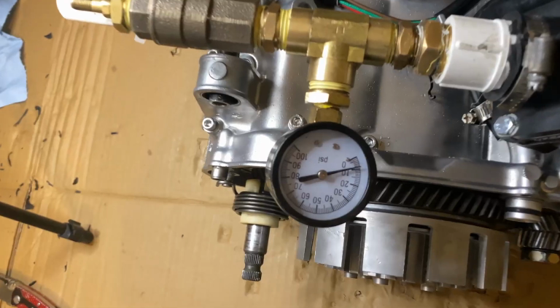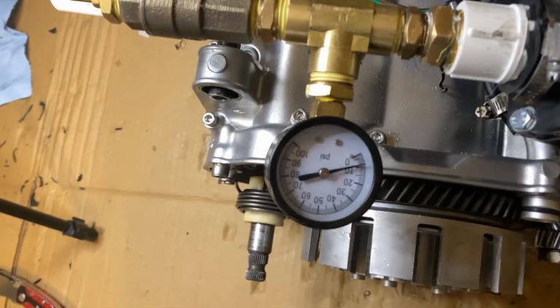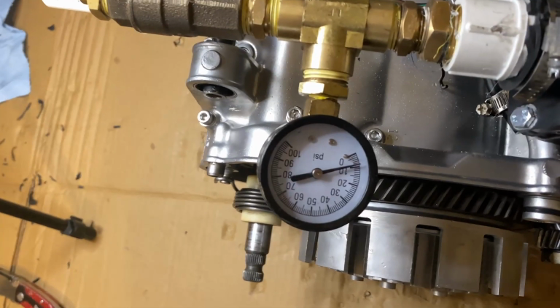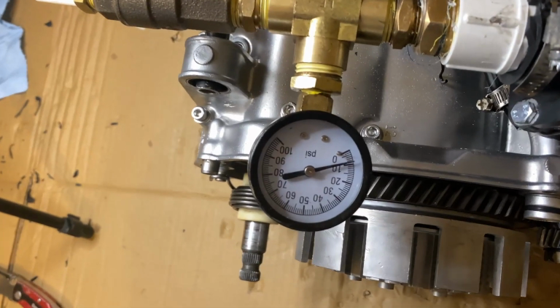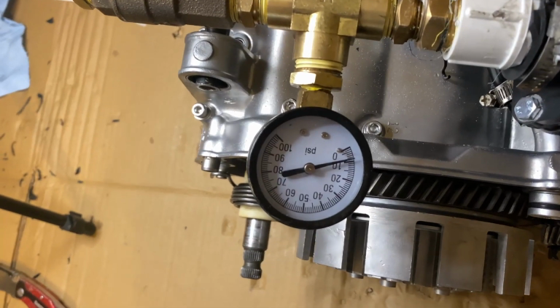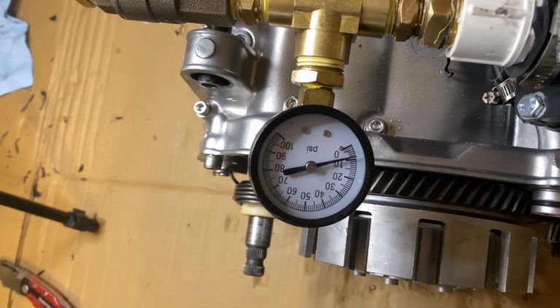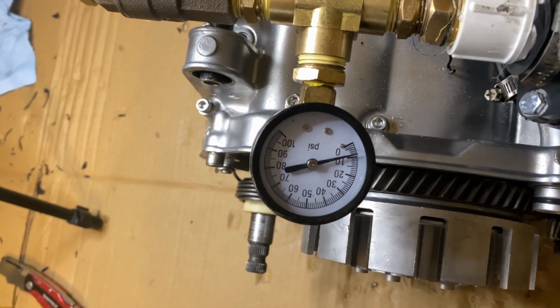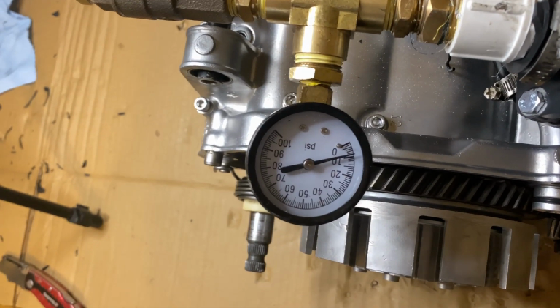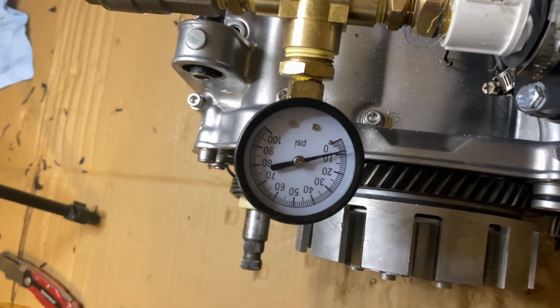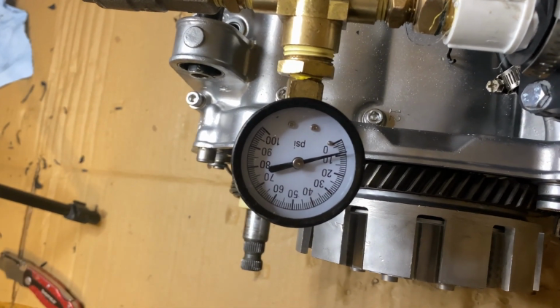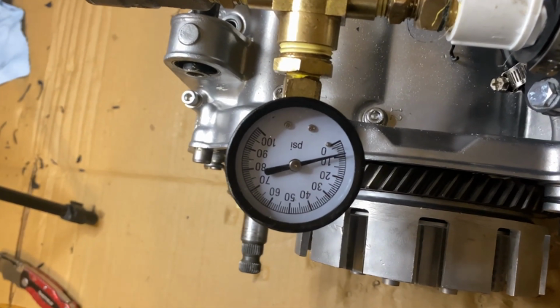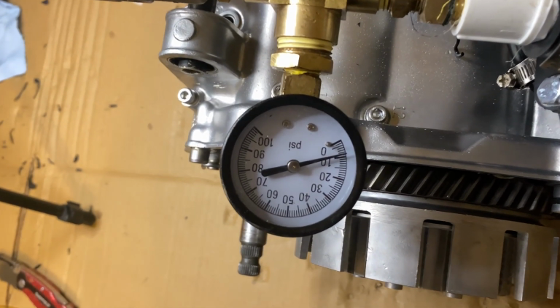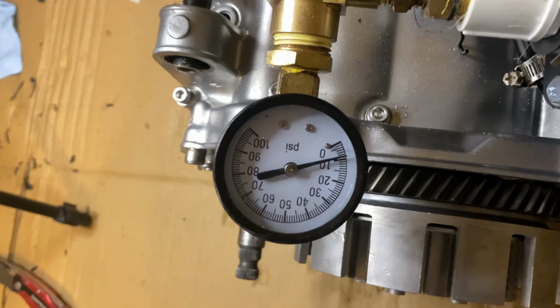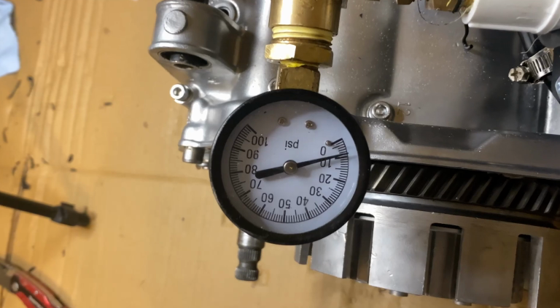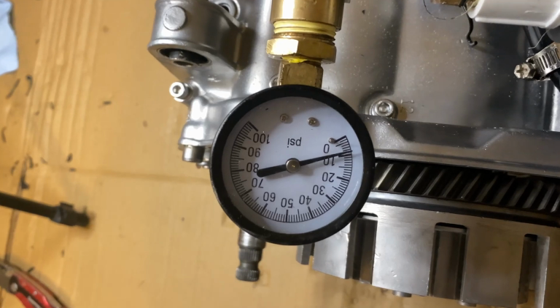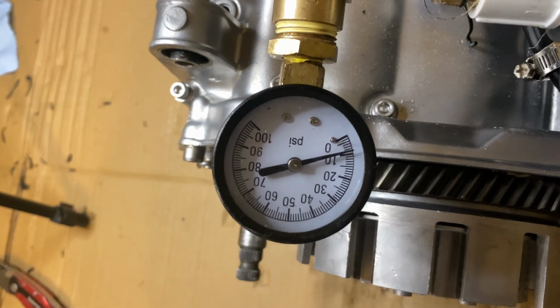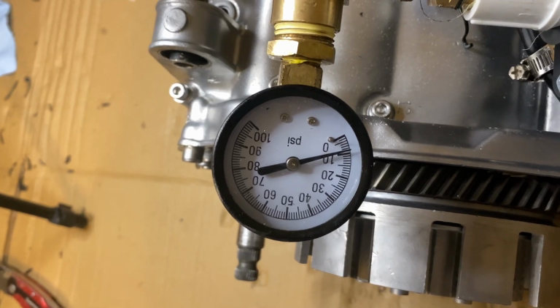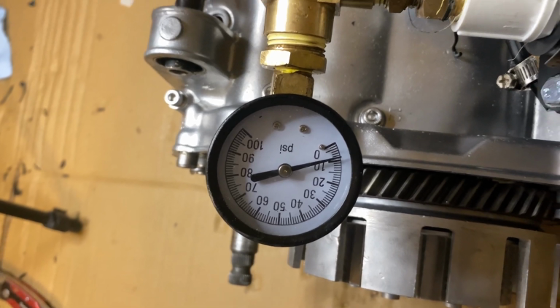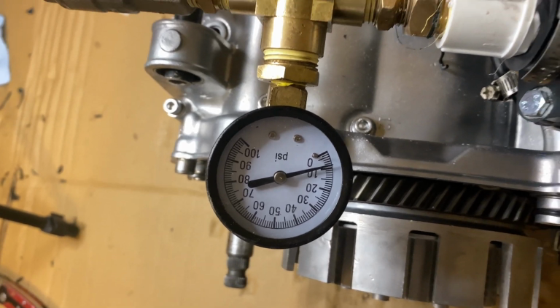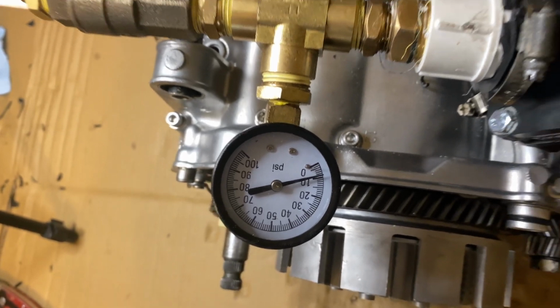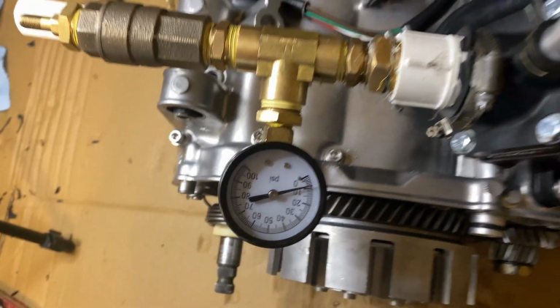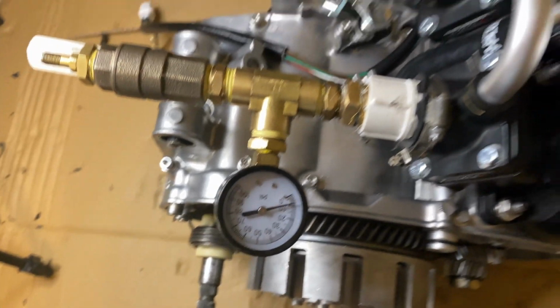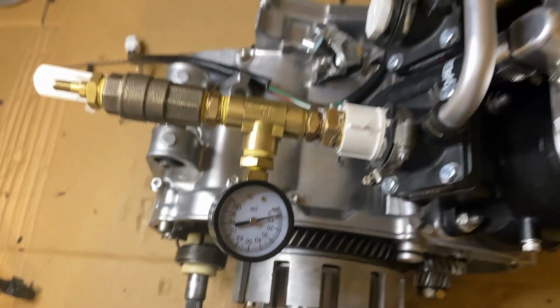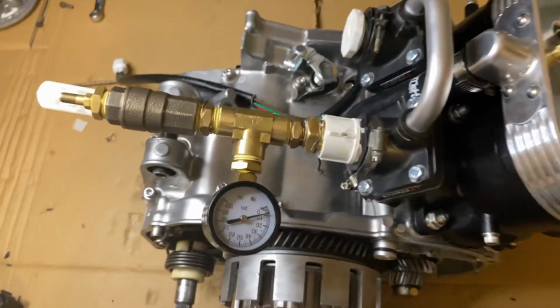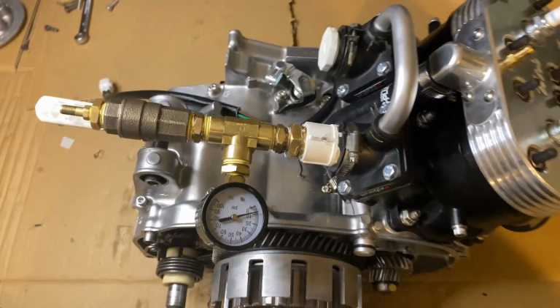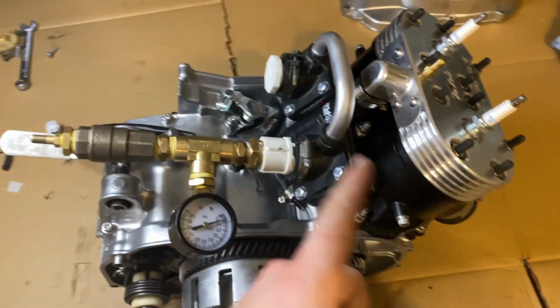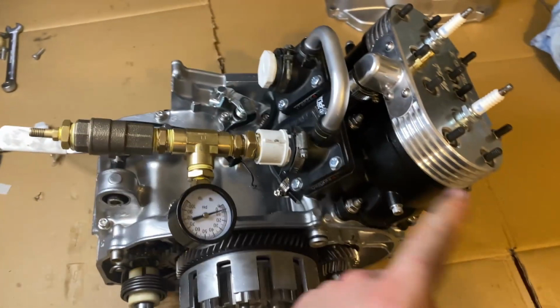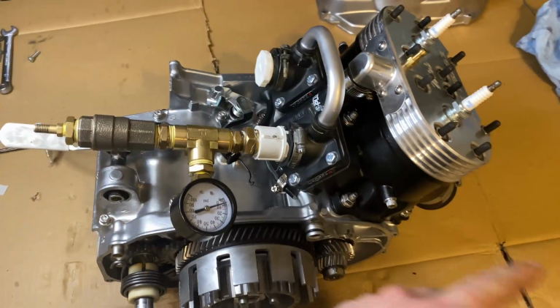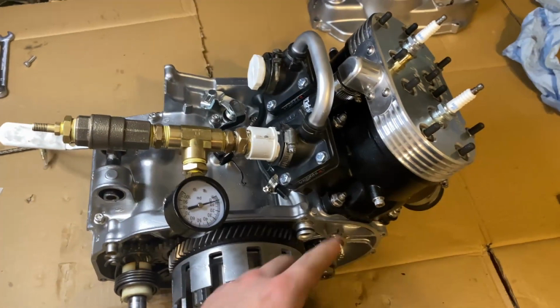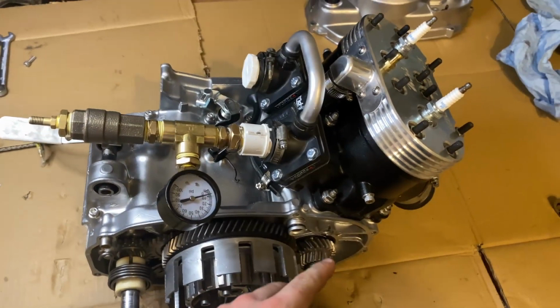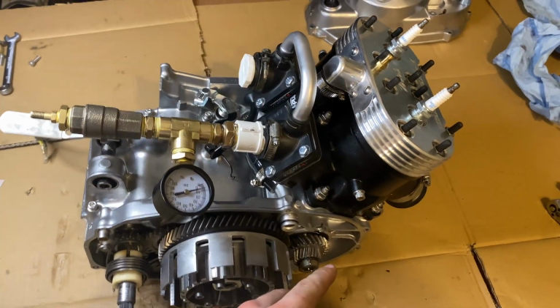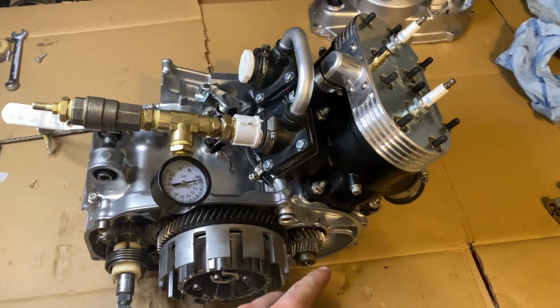I lost track of time — it's been about 10 minutes actually and we're still at 9 PSI. So we're all good to go. This motor doesn't have any leaks anywhere.